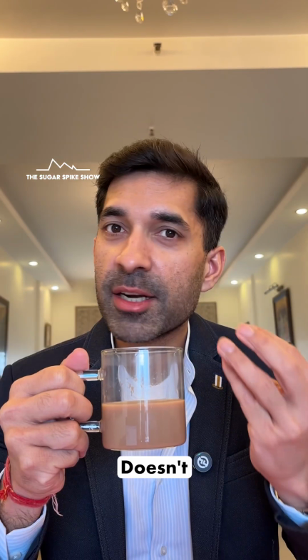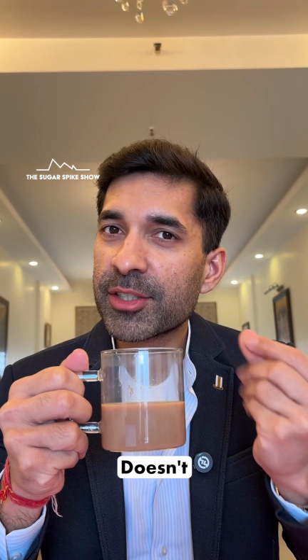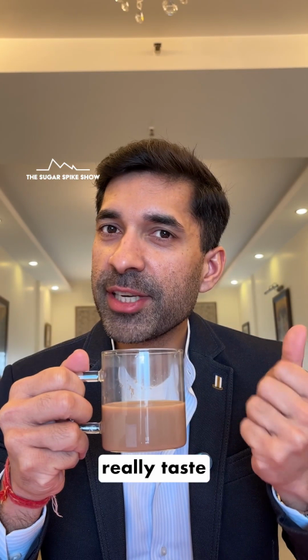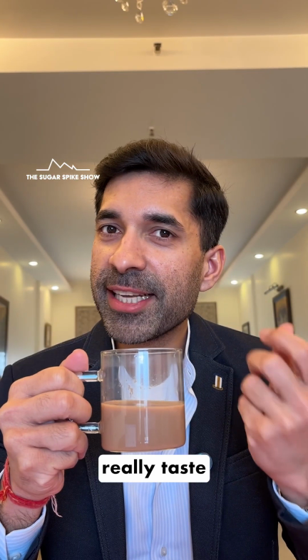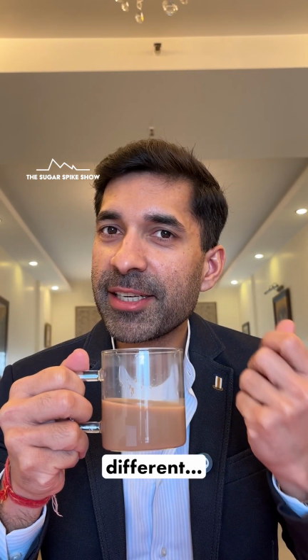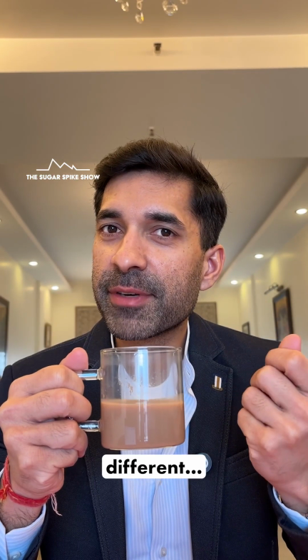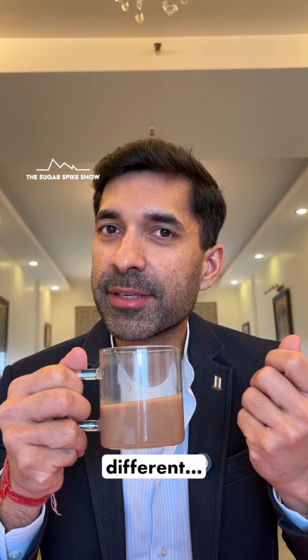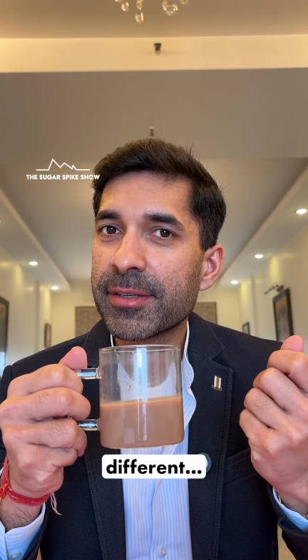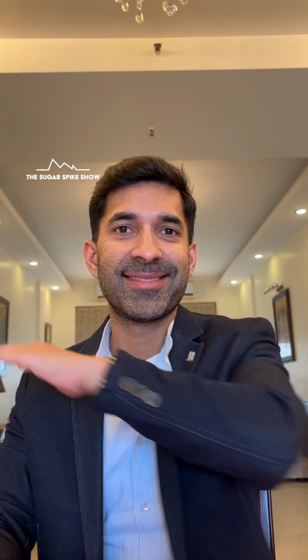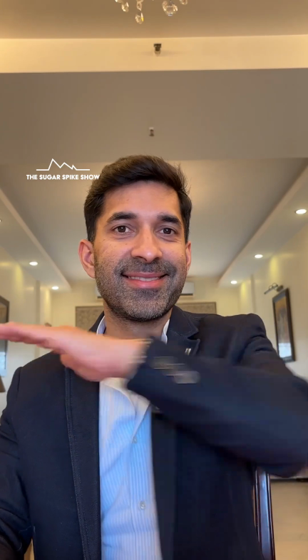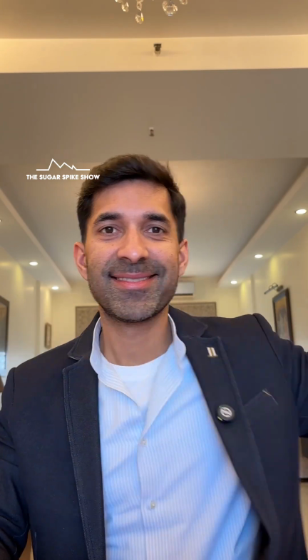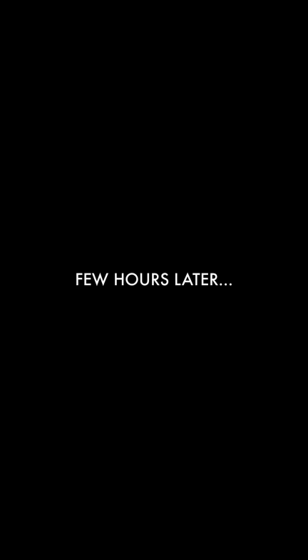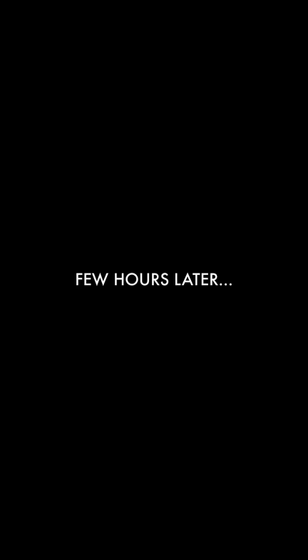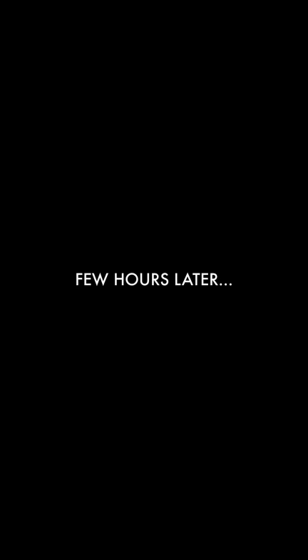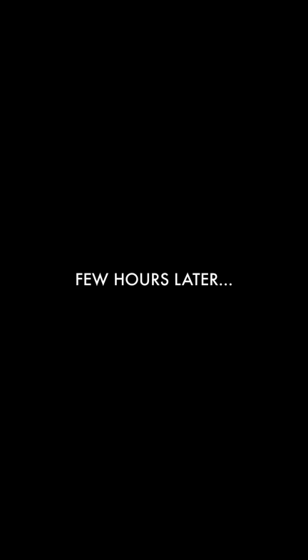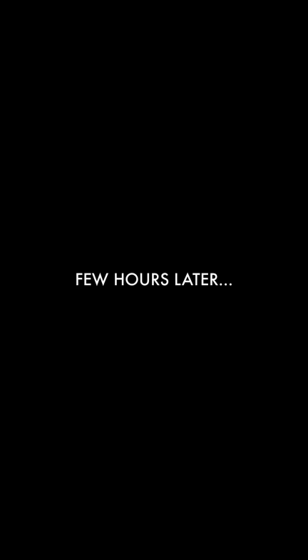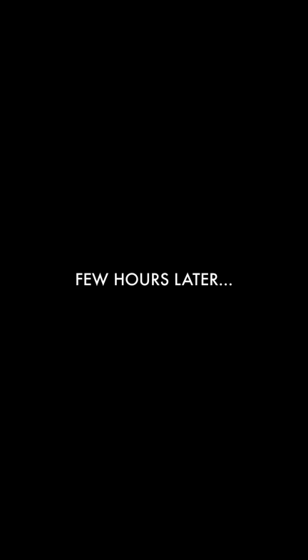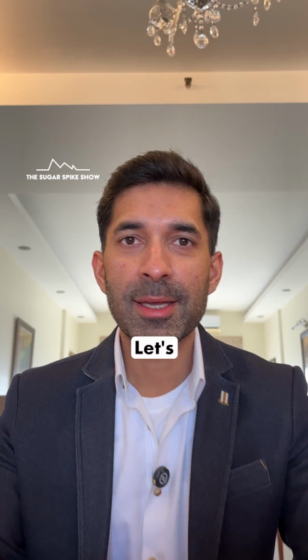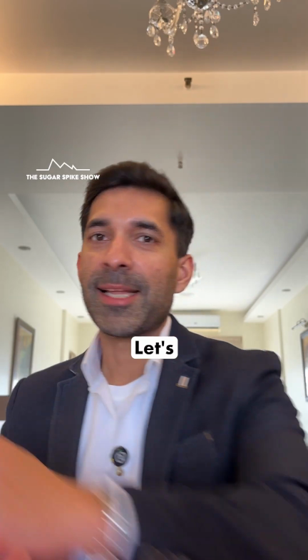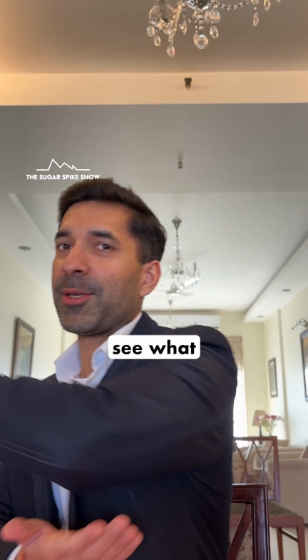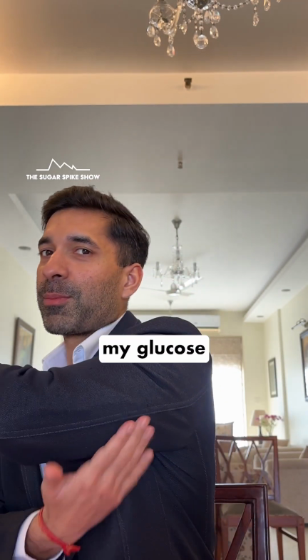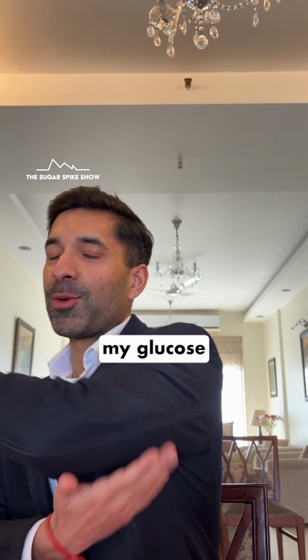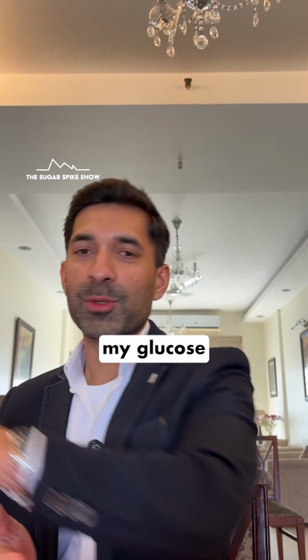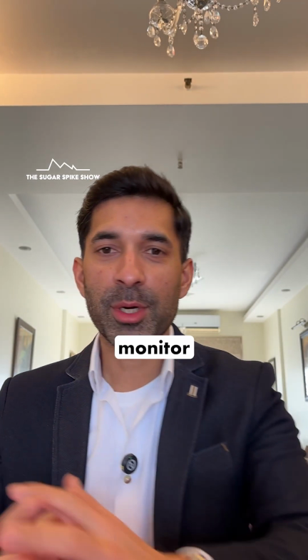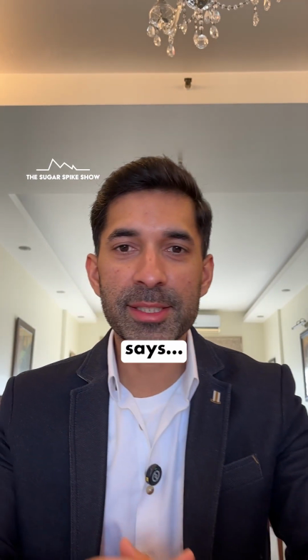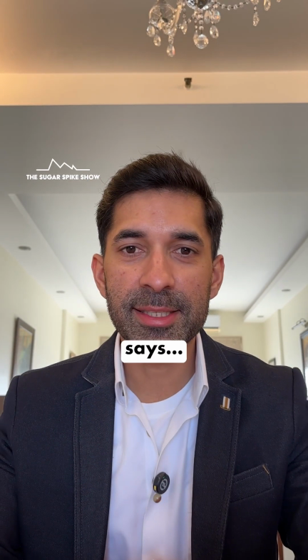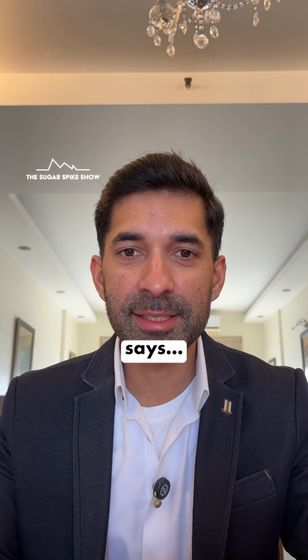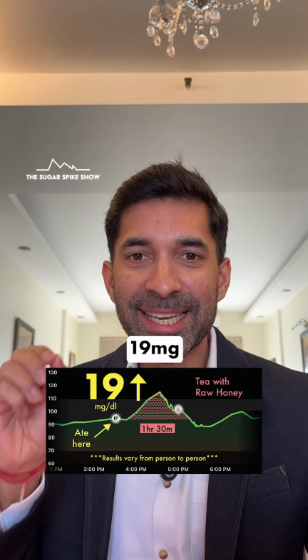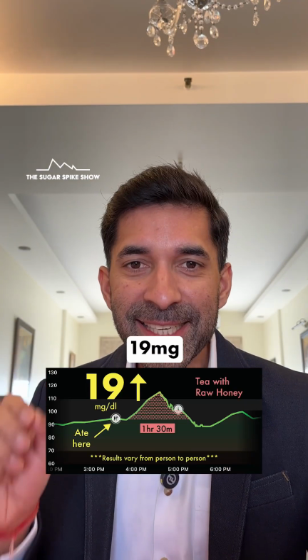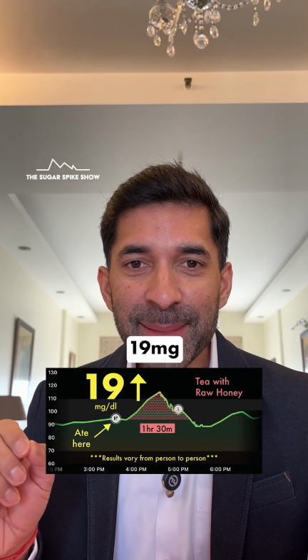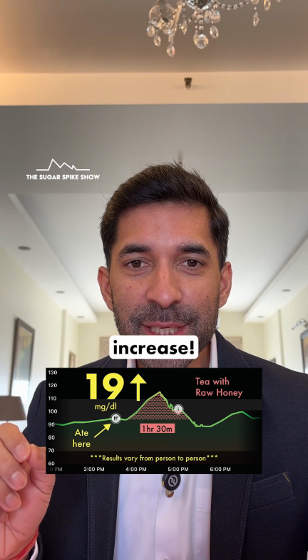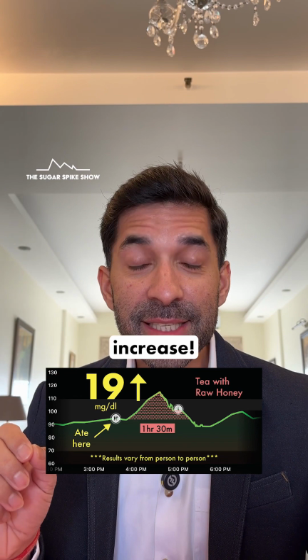Doesn't really taste any different. Let's see what my glucose monitor says. 19 mg increase.